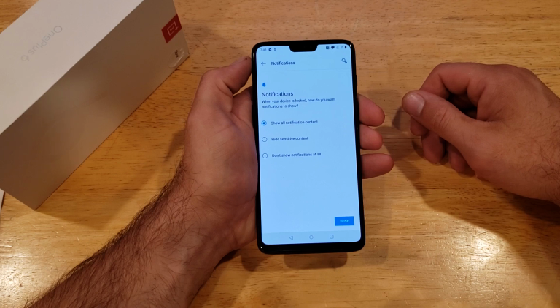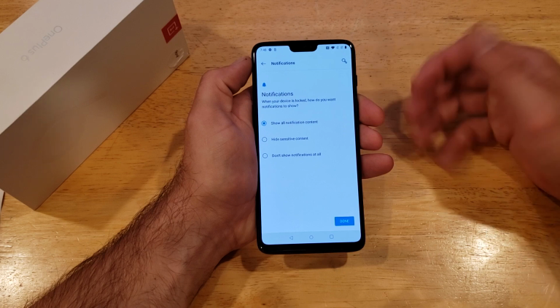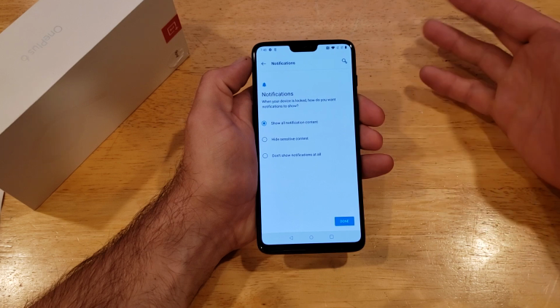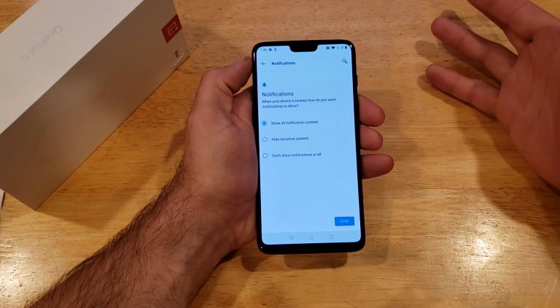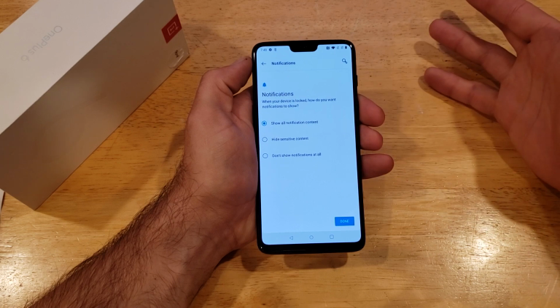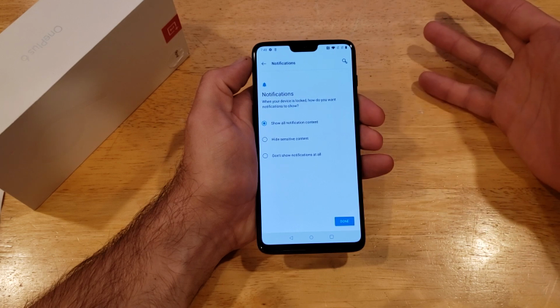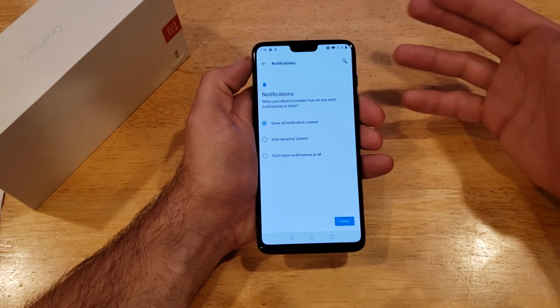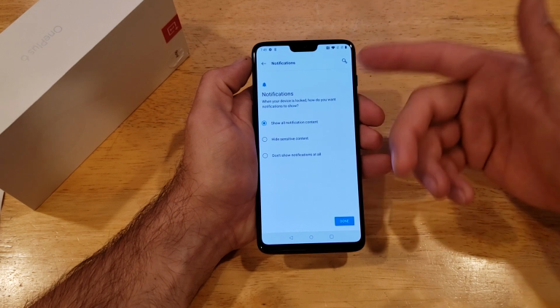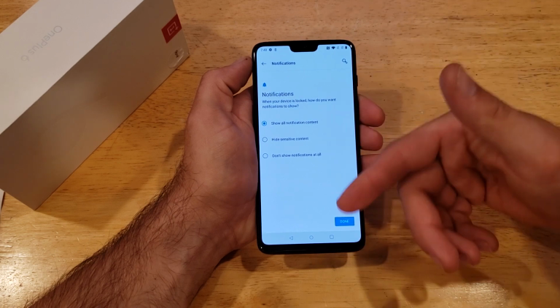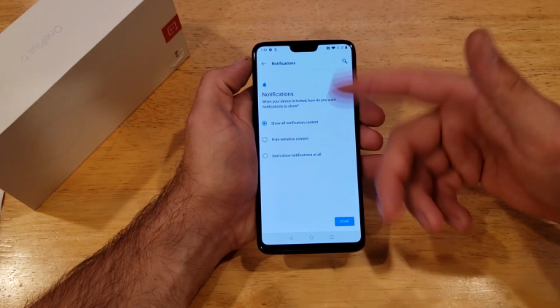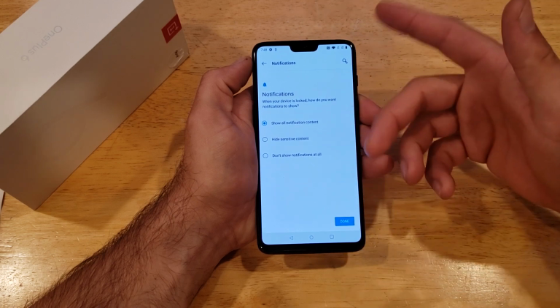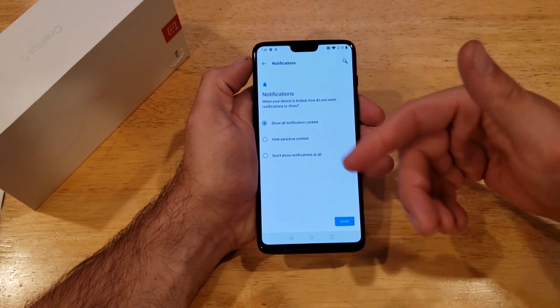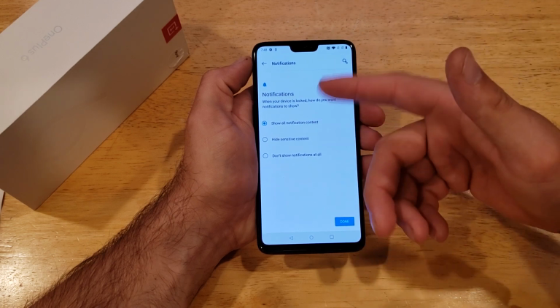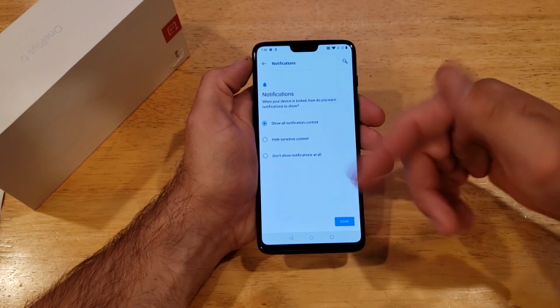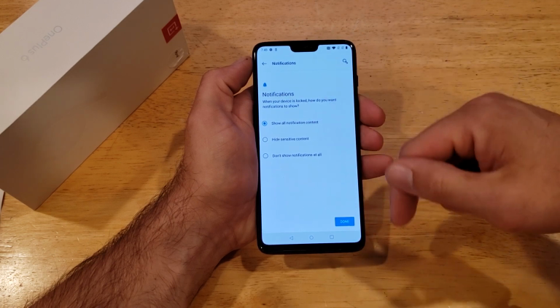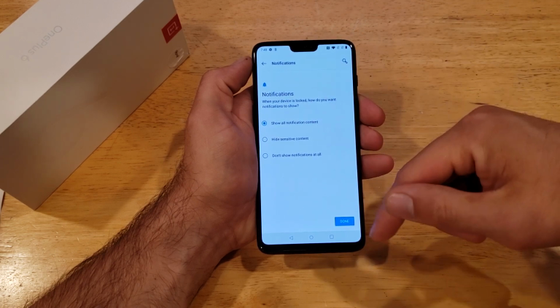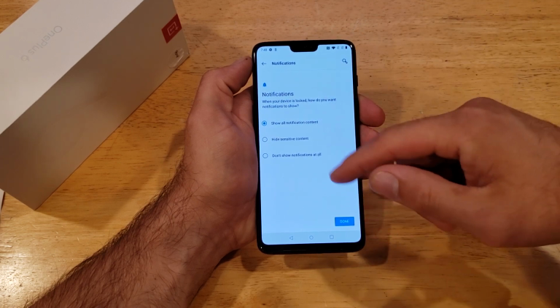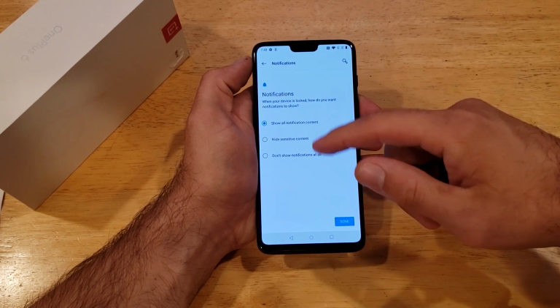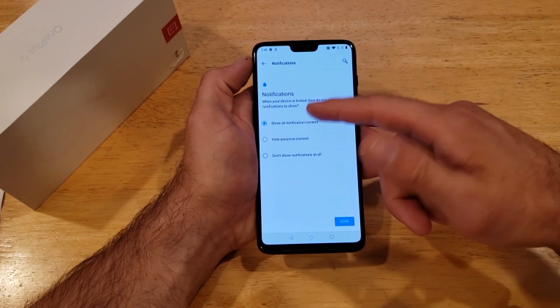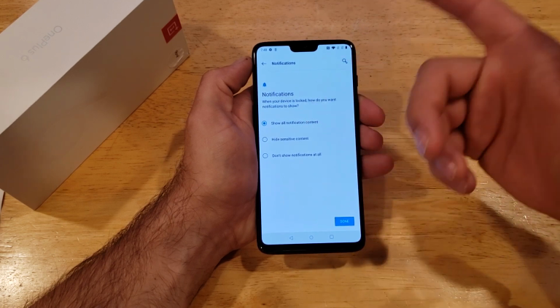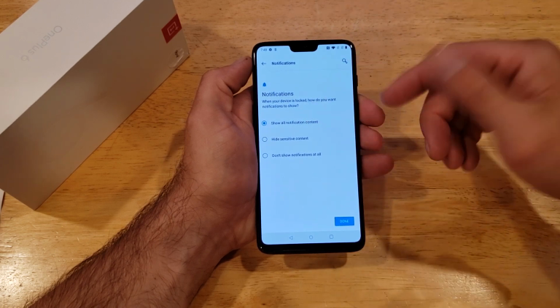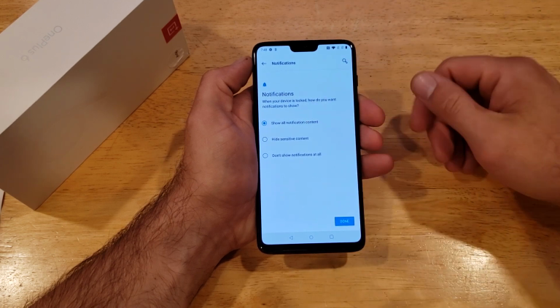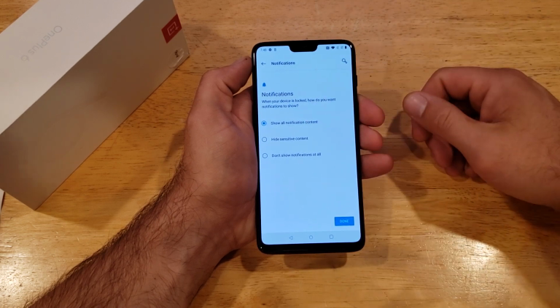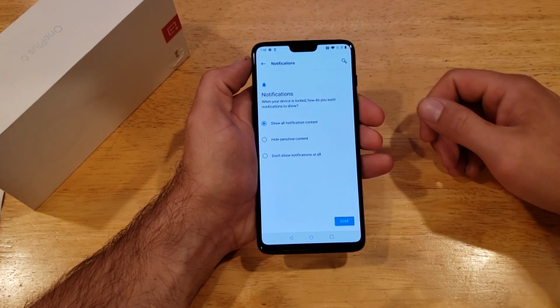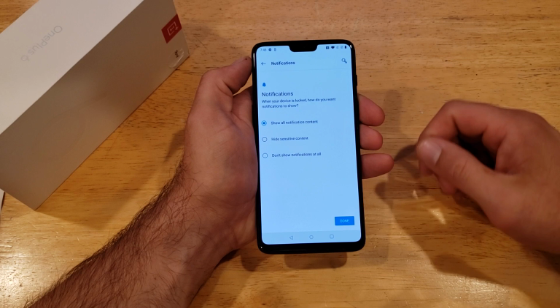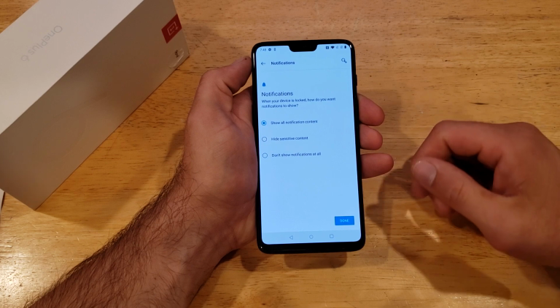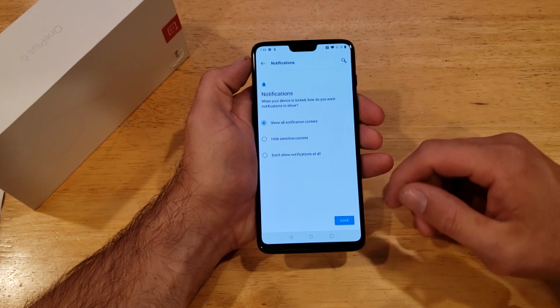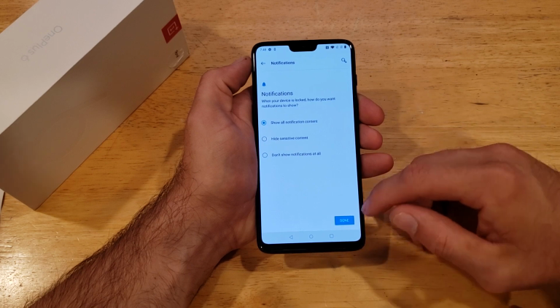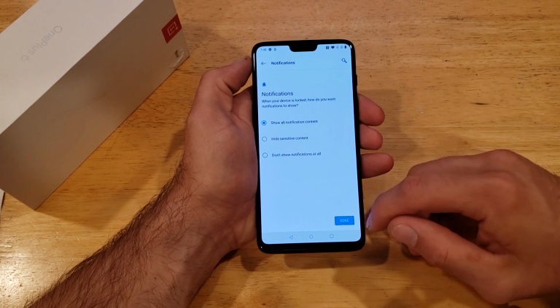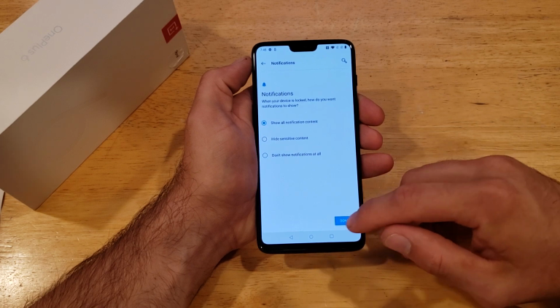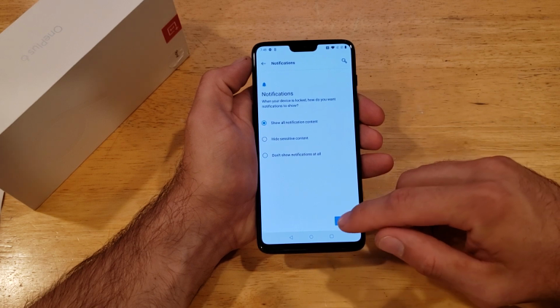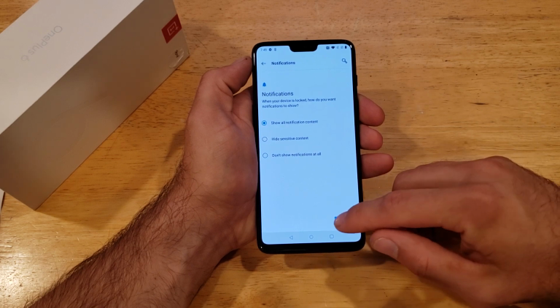Then it's asking about notifications — how you want to see your notifications. I'm just going to go ahead and show all notification content, which is what it's preset at.